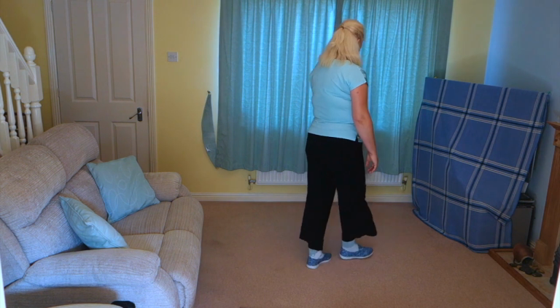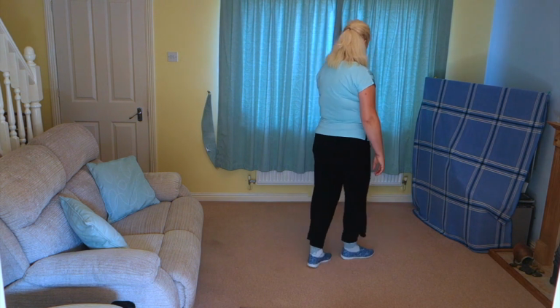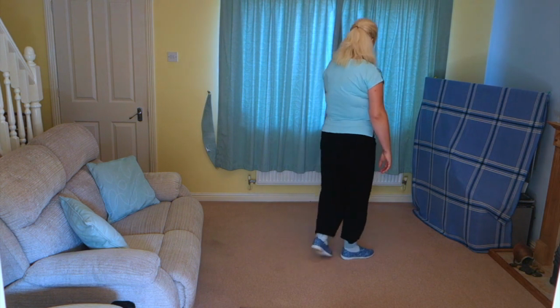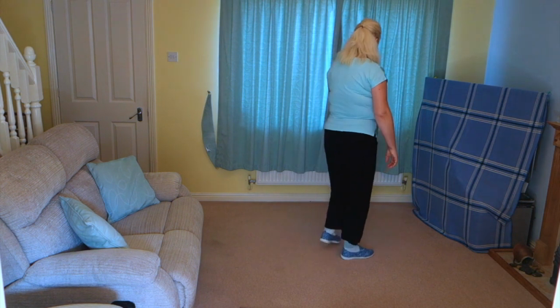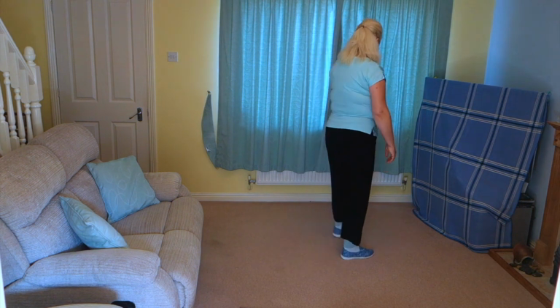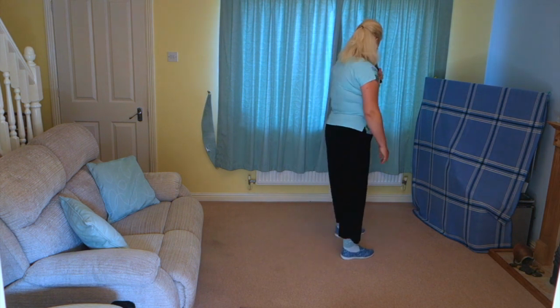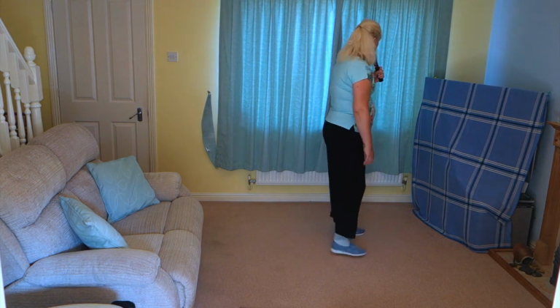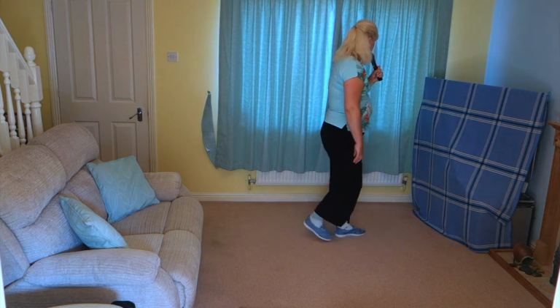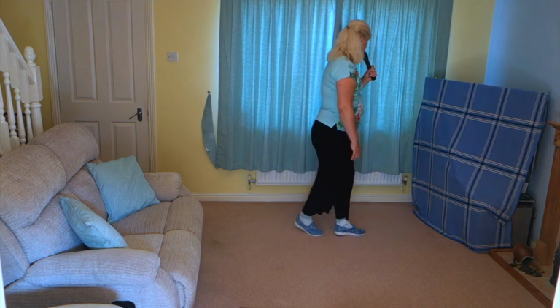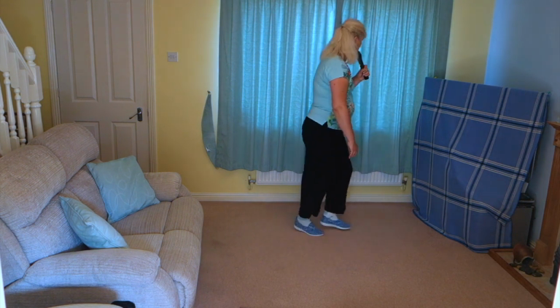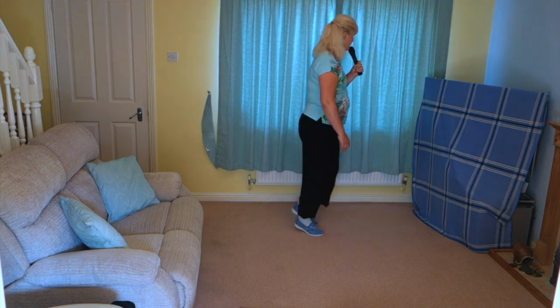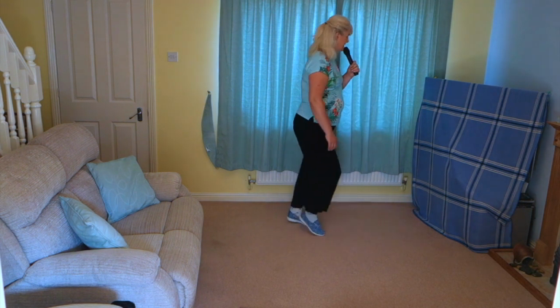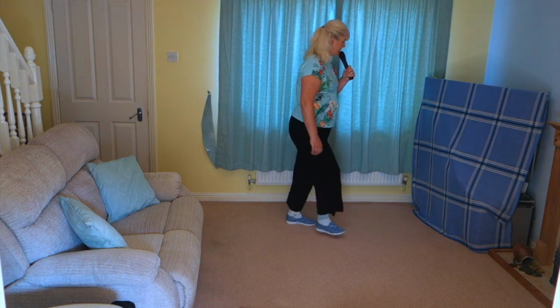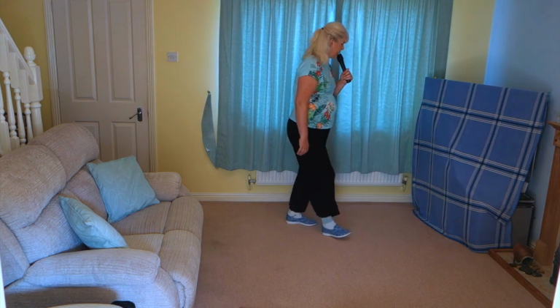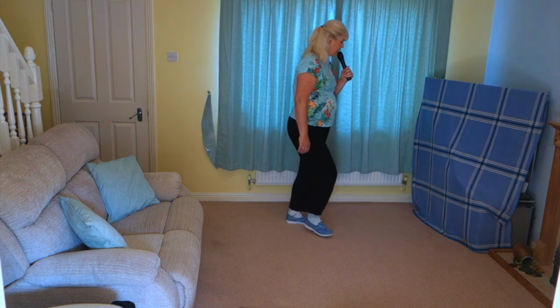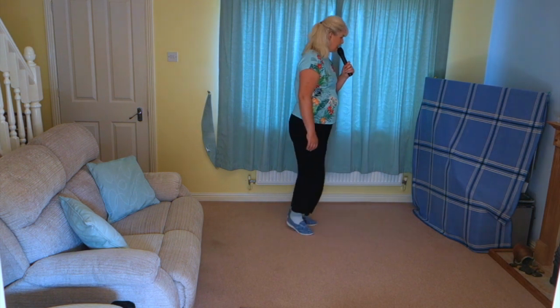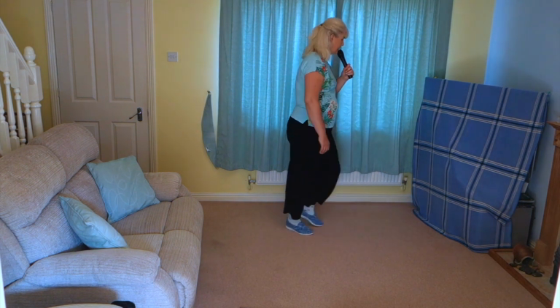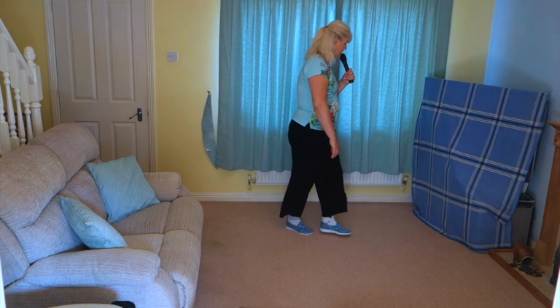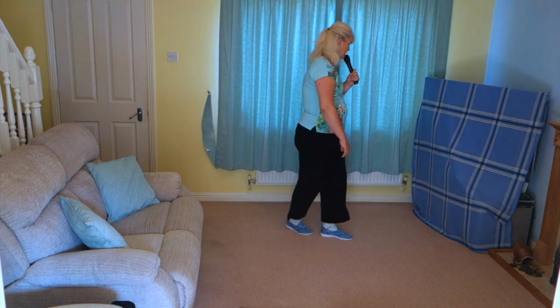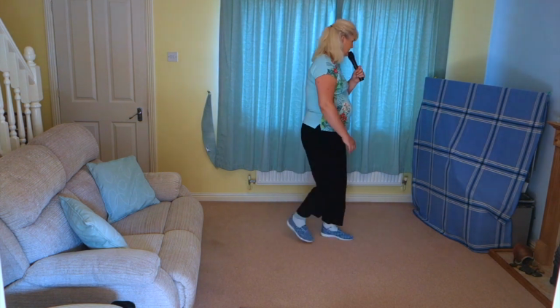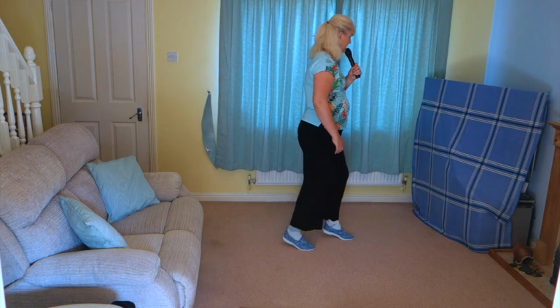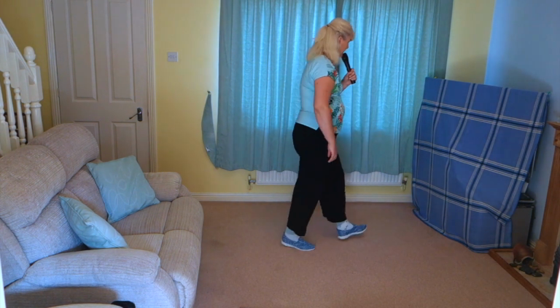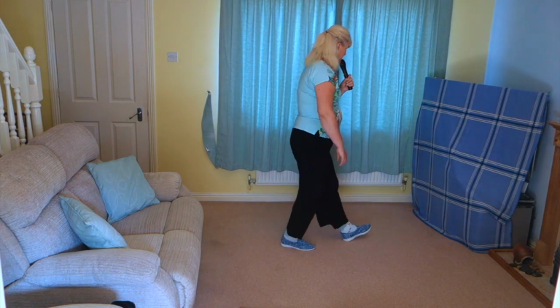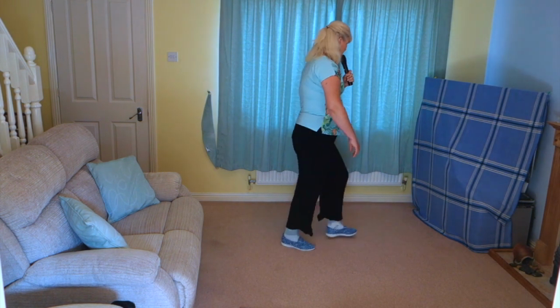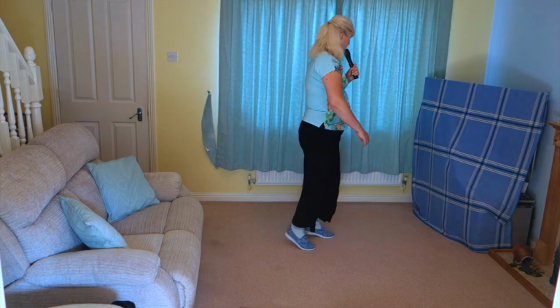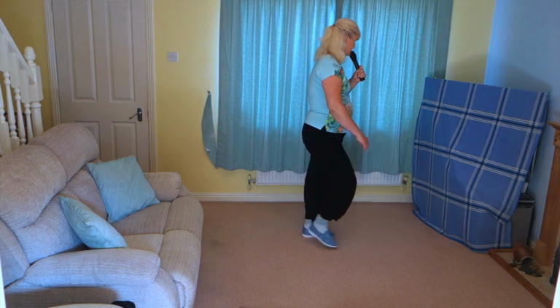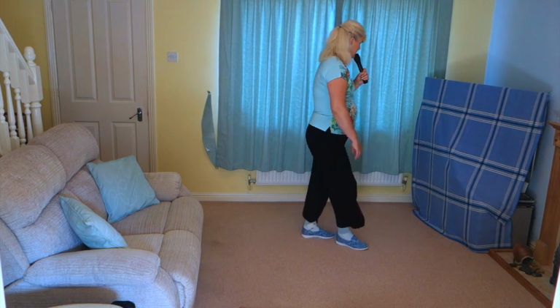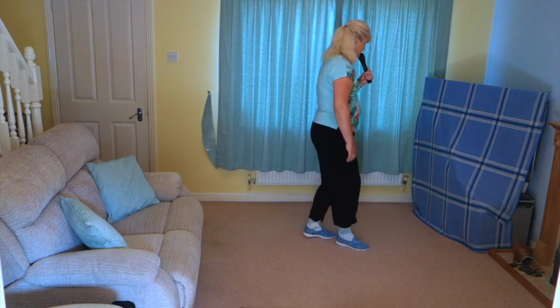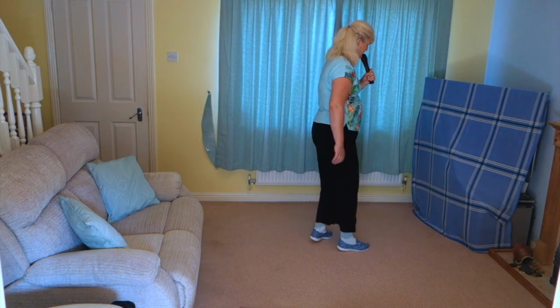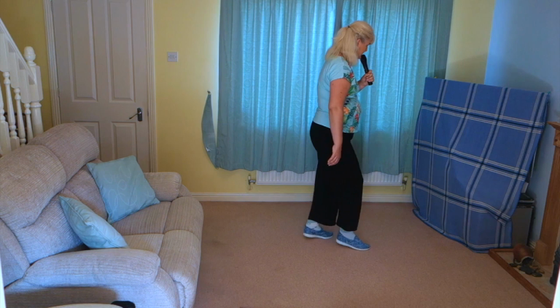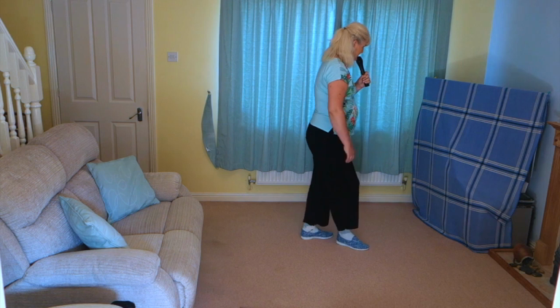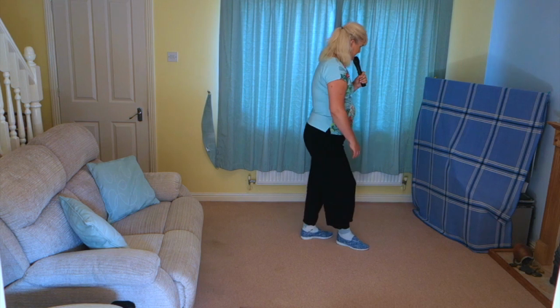Cross, side, behind, and heel, and cross, and heel, and step, twist, twist.